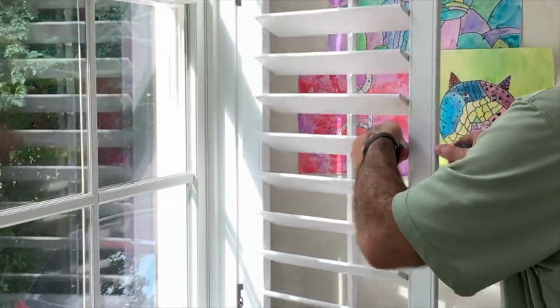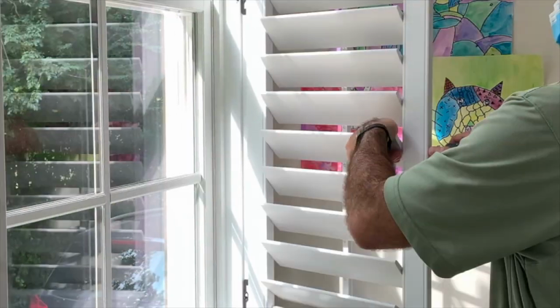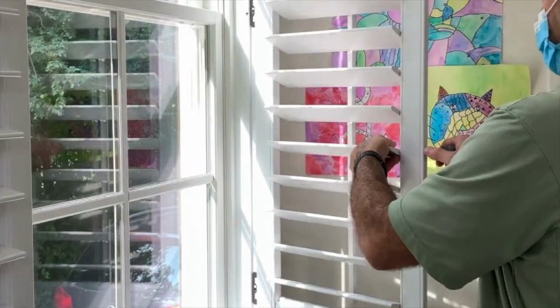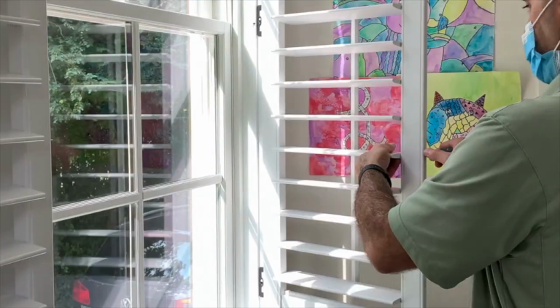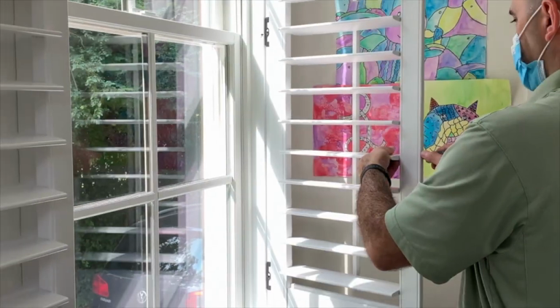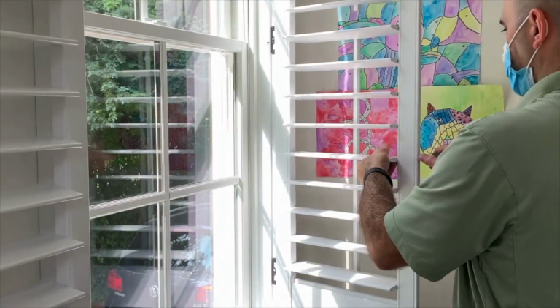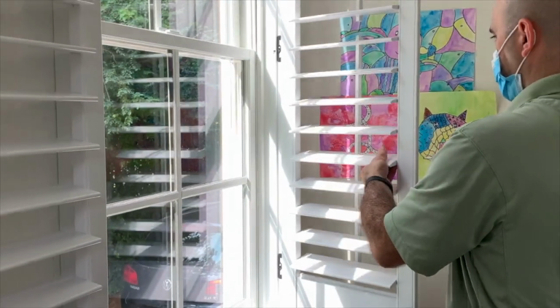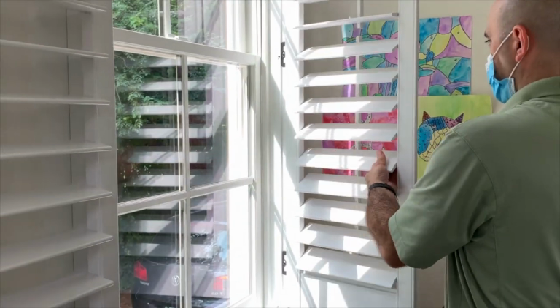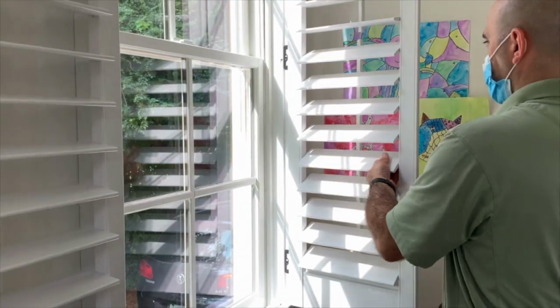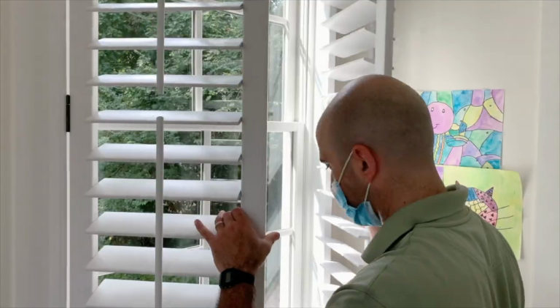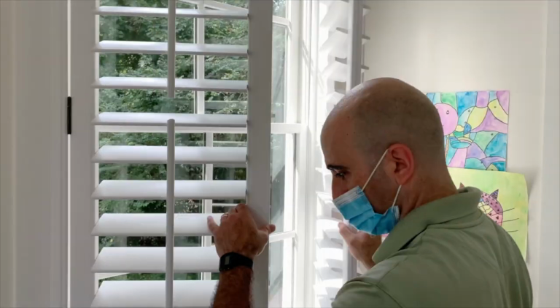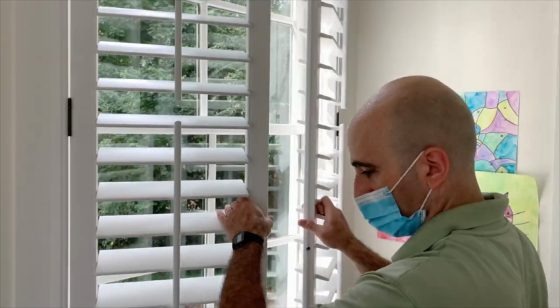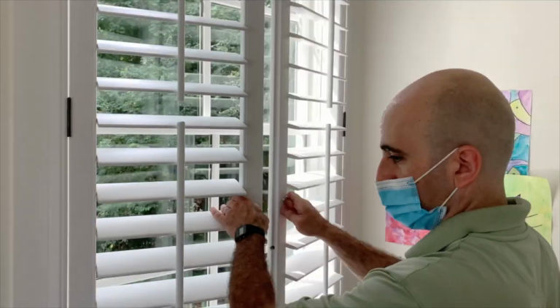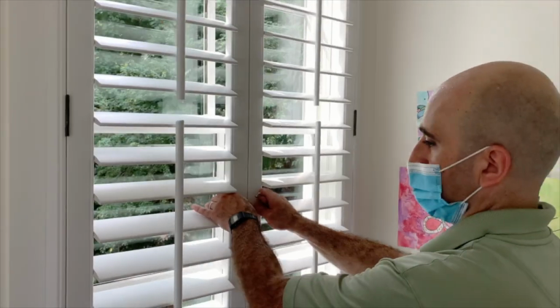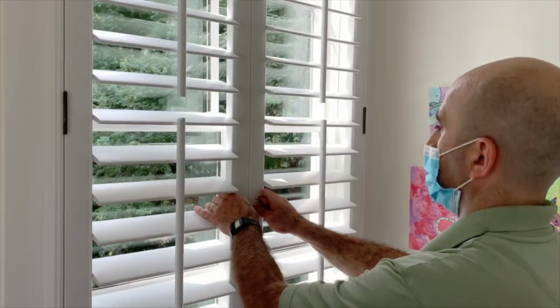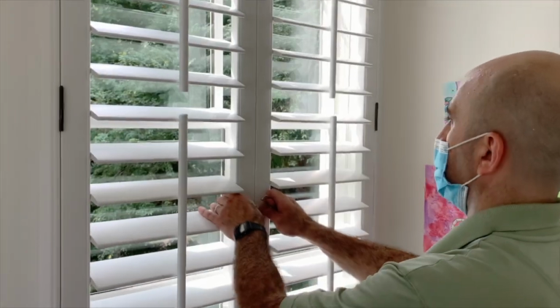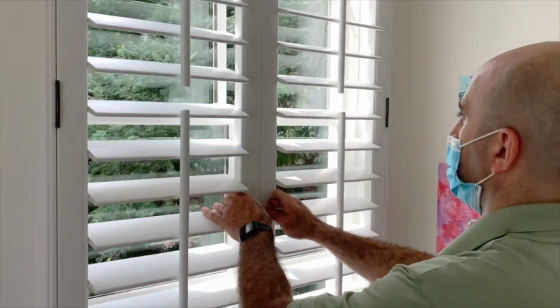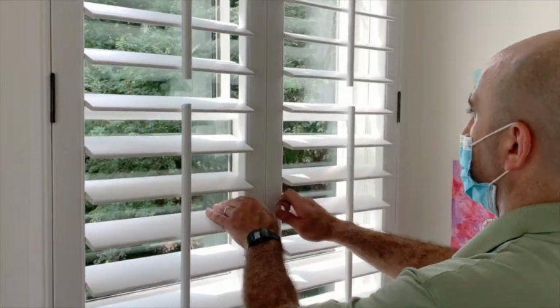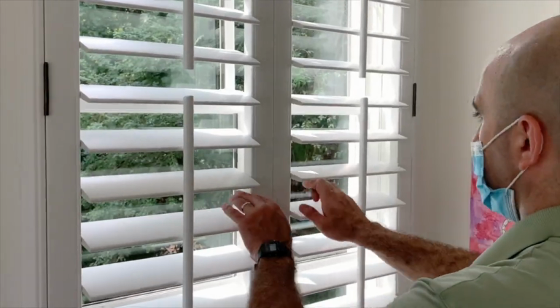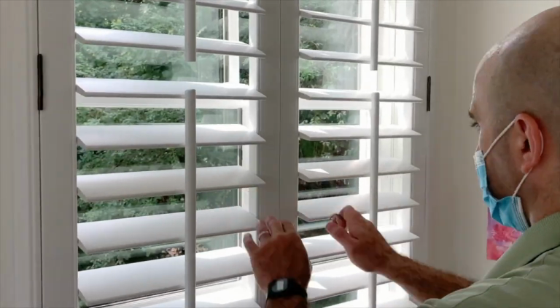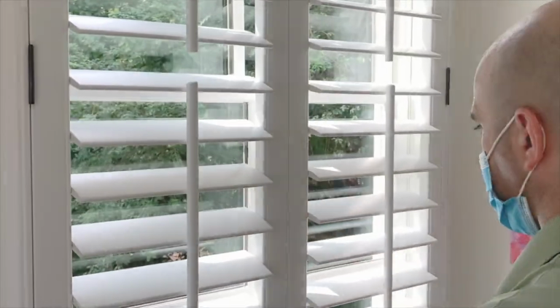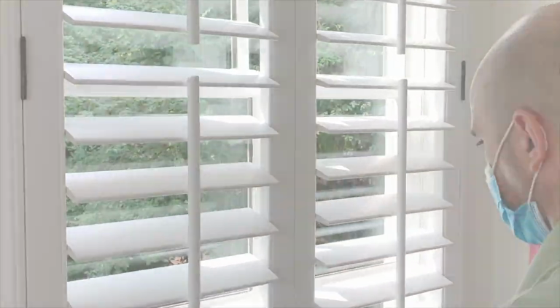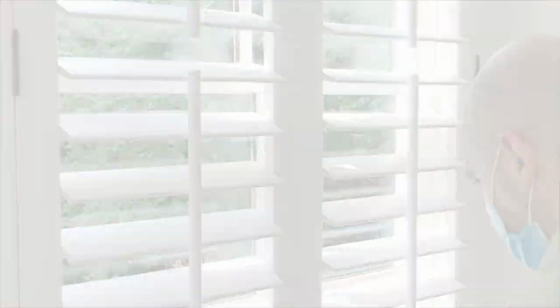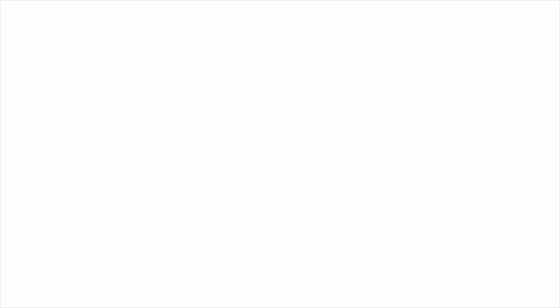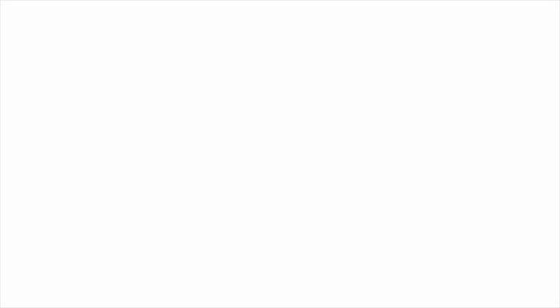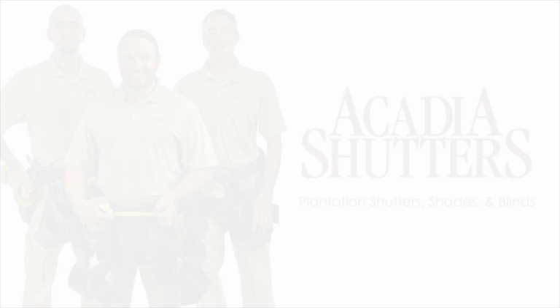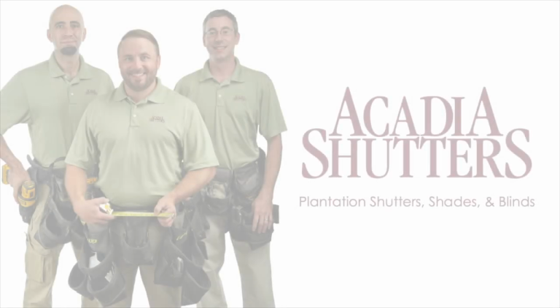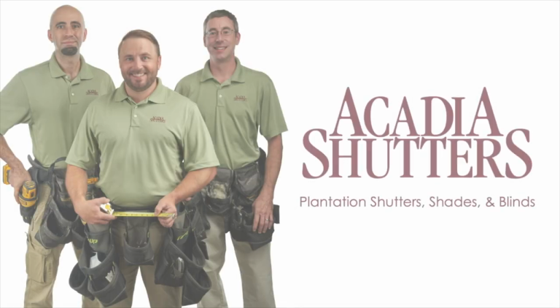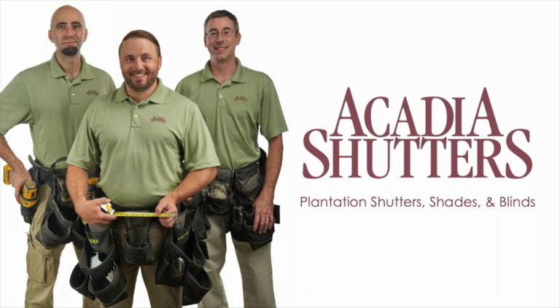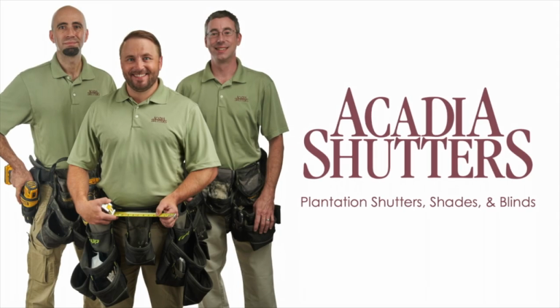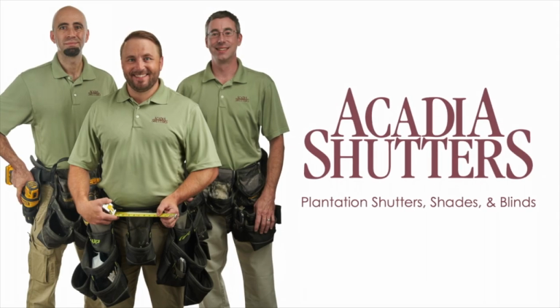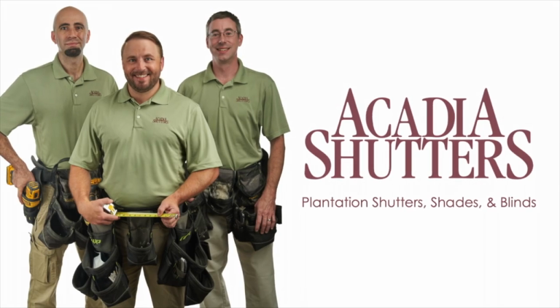With more 5-star installer reviews than any local competitor, we are Acadia Shutters.